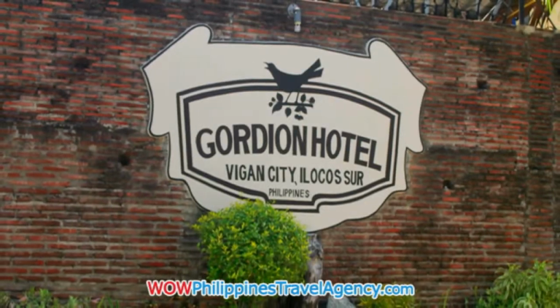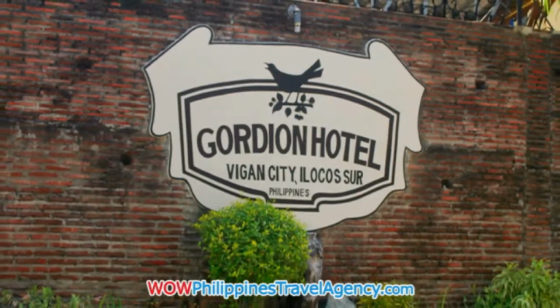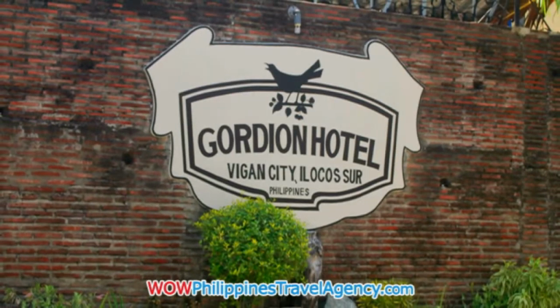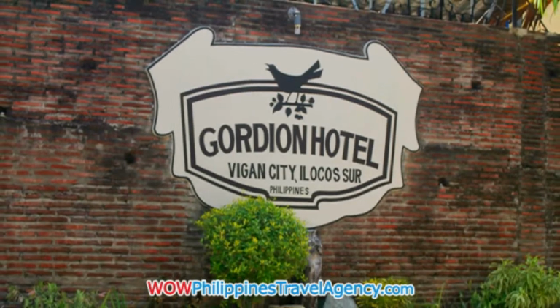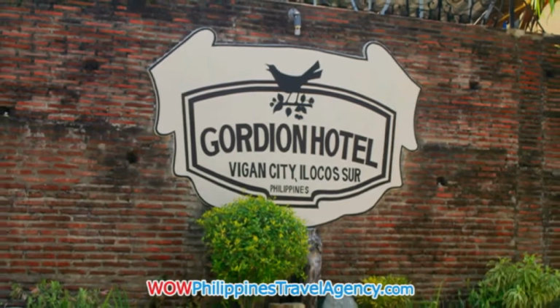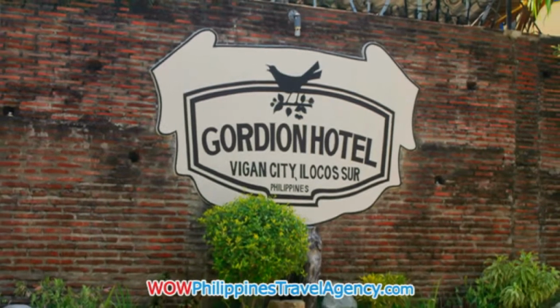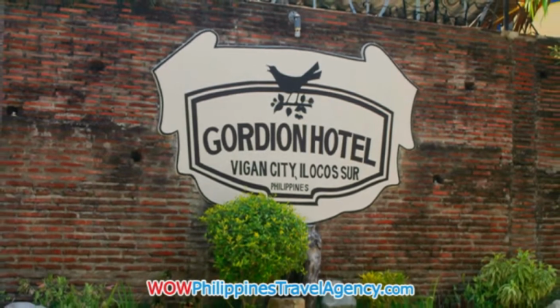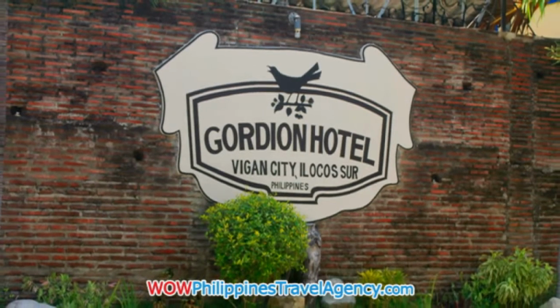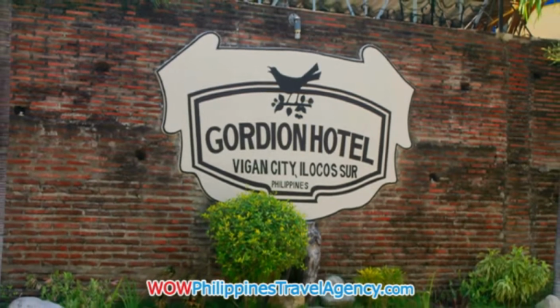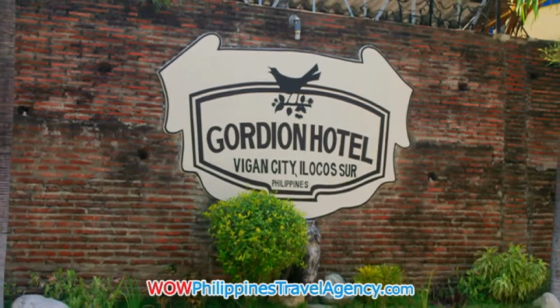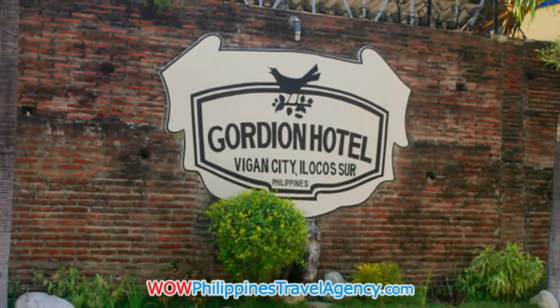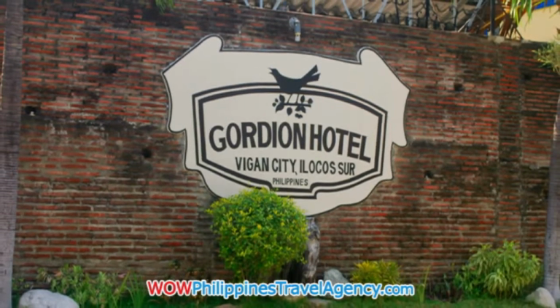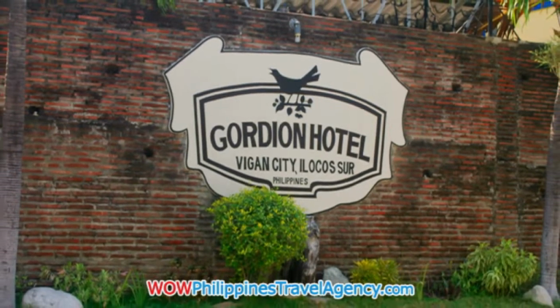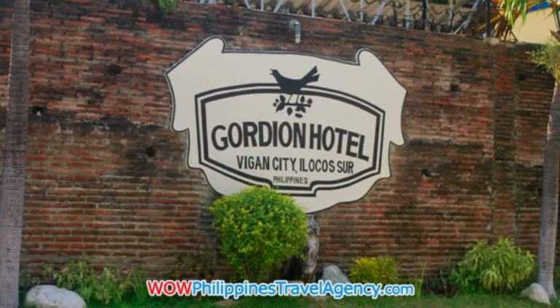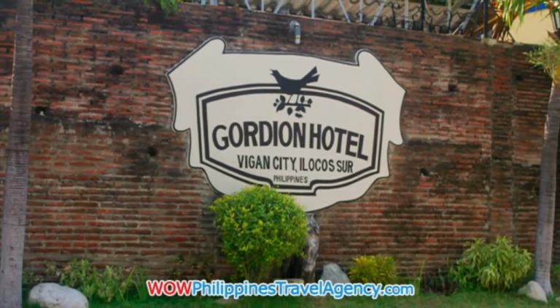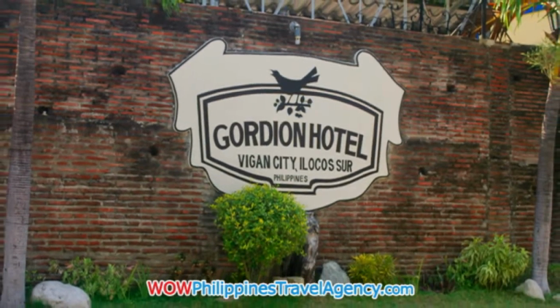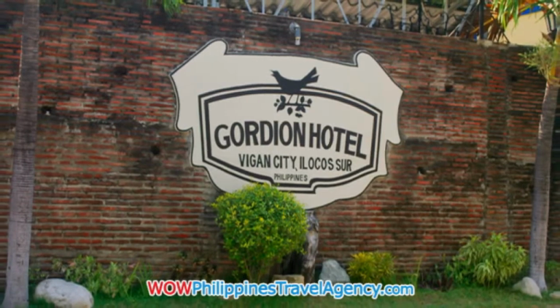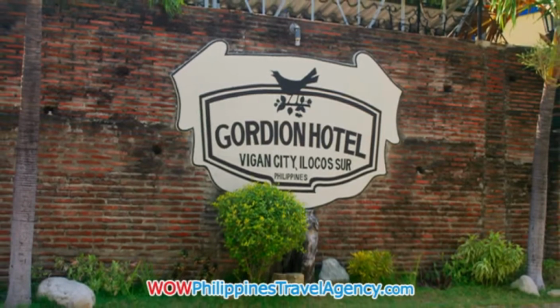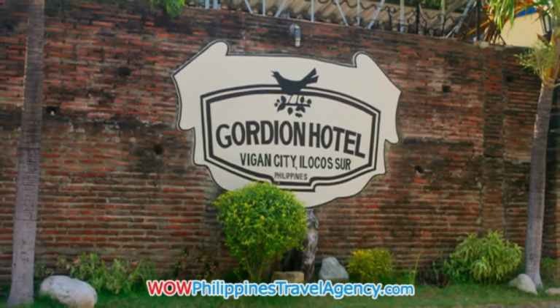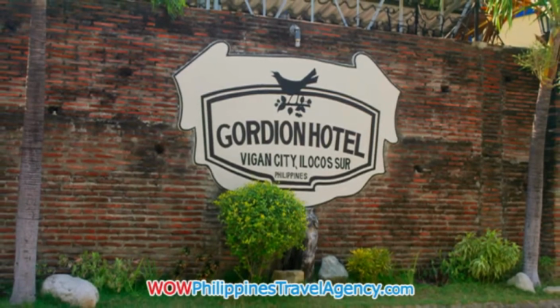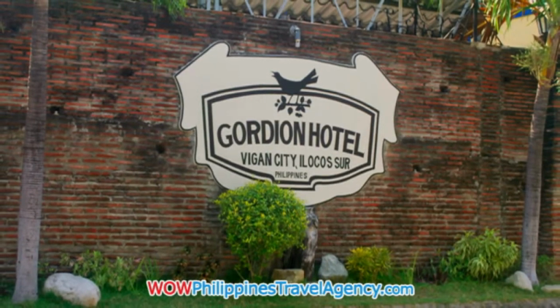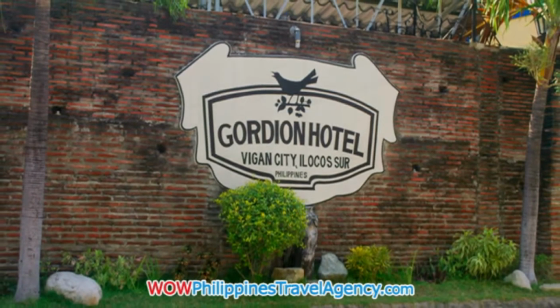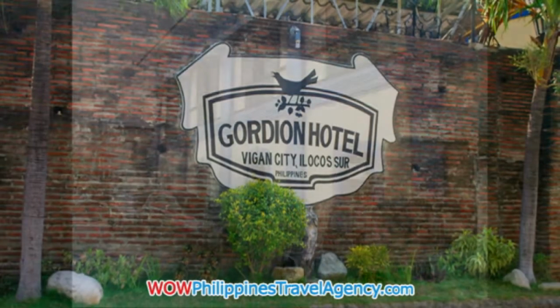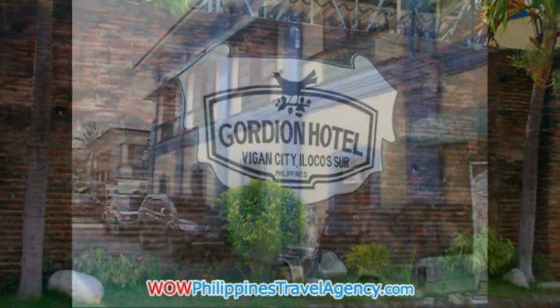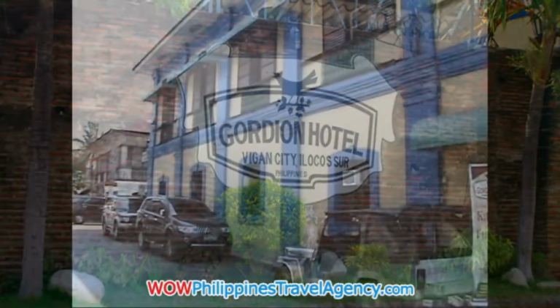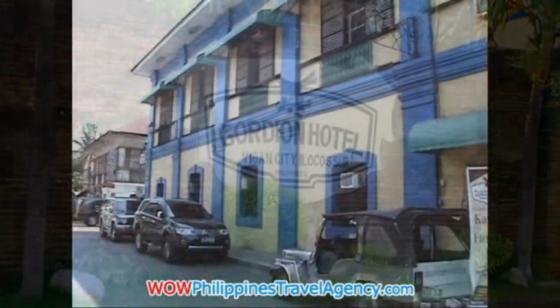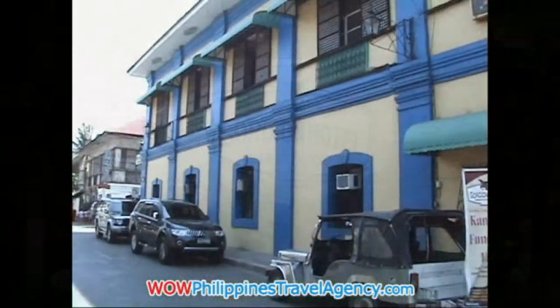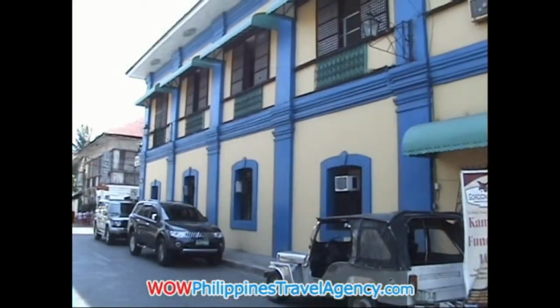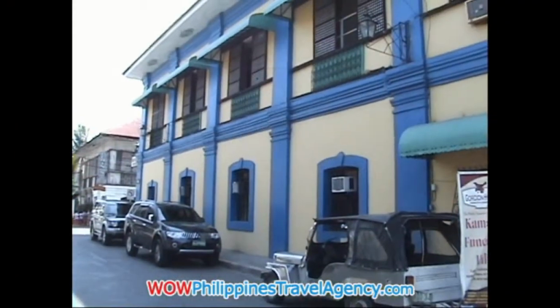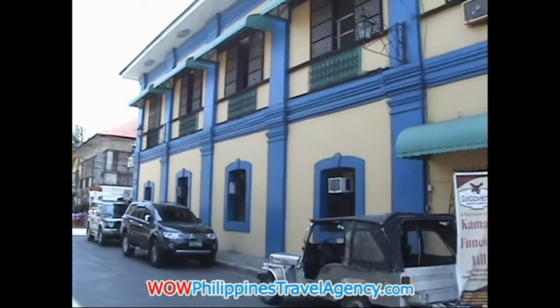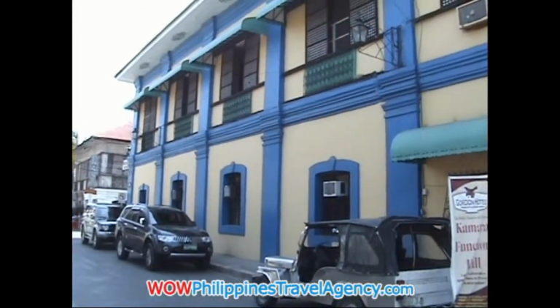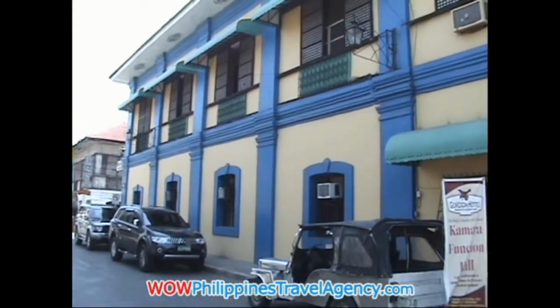Hey, Rick St. John with WowPhilippinesTravelAgency.com. Today we're going to be looking at the Gordian Hotel in Vigan City.